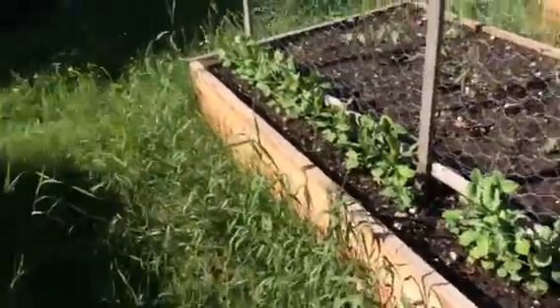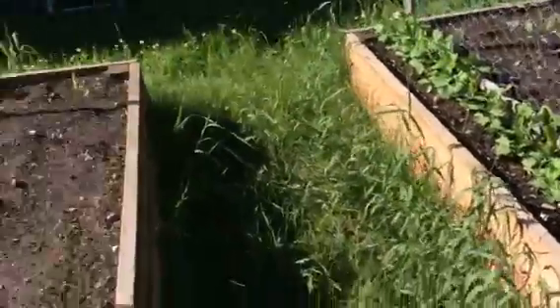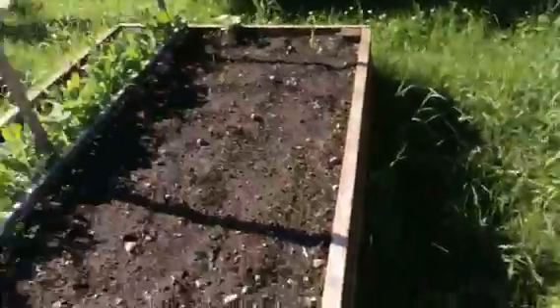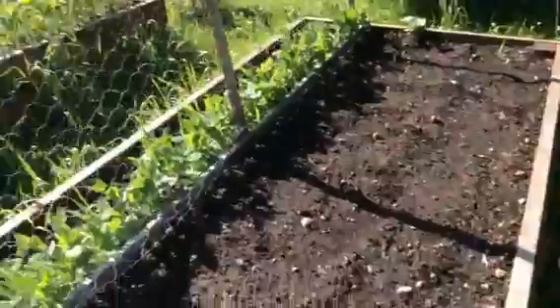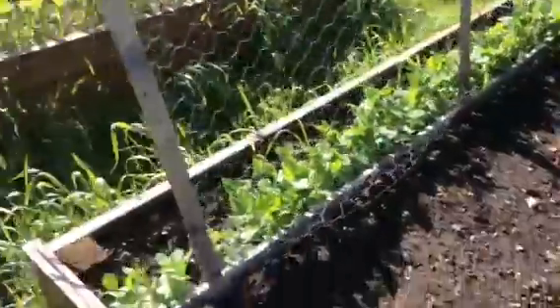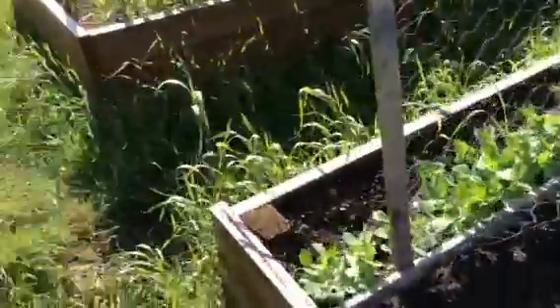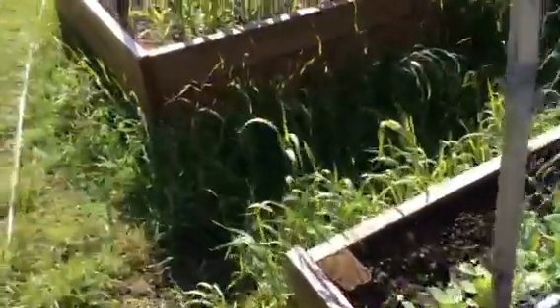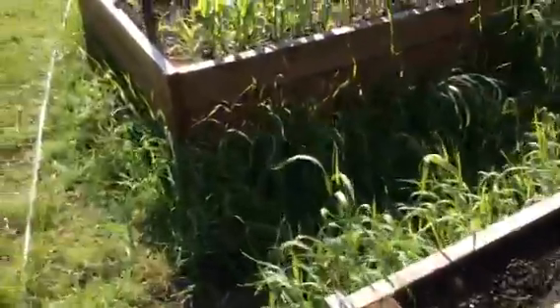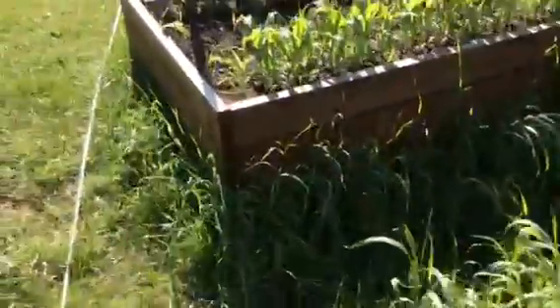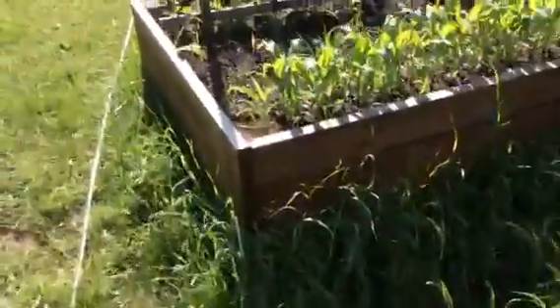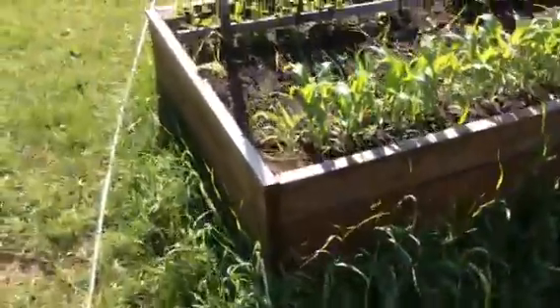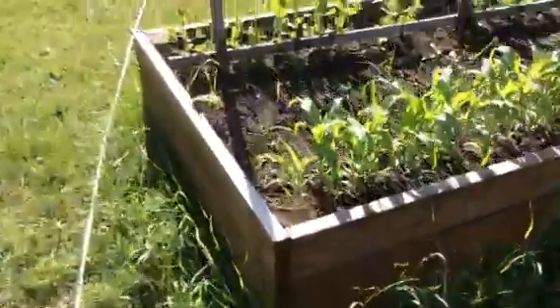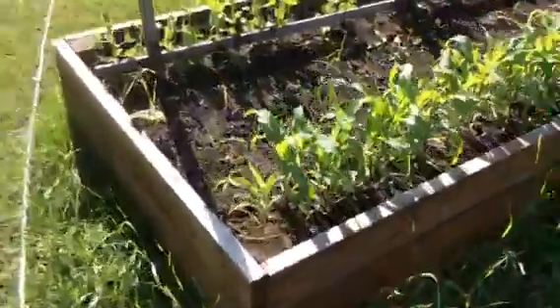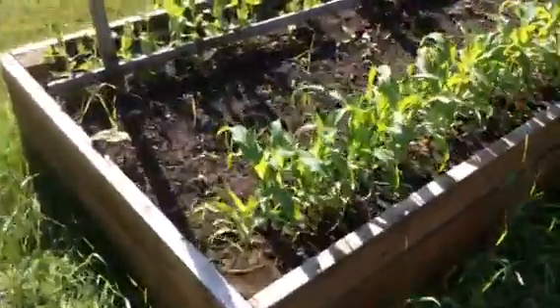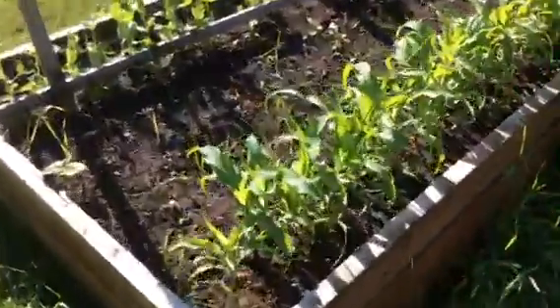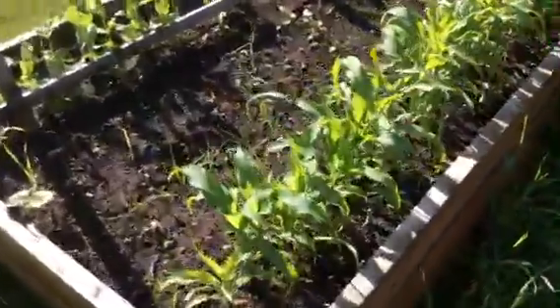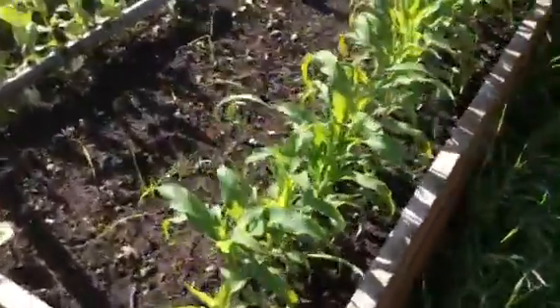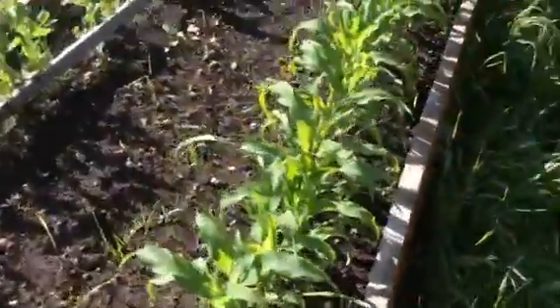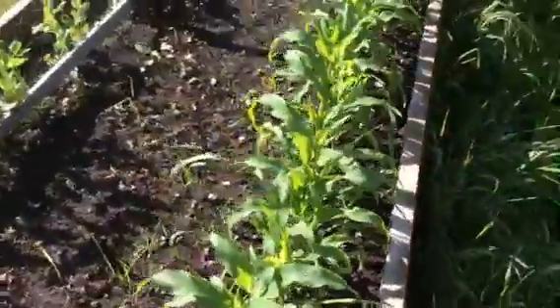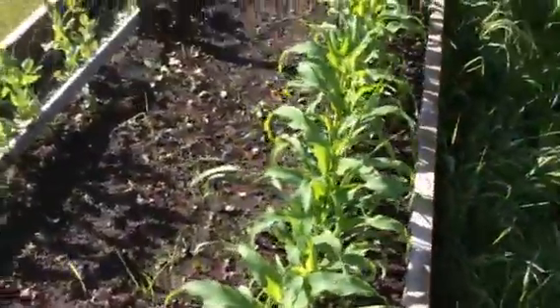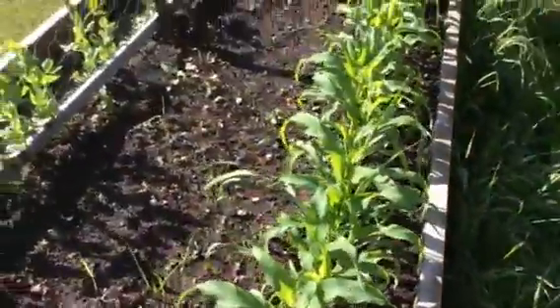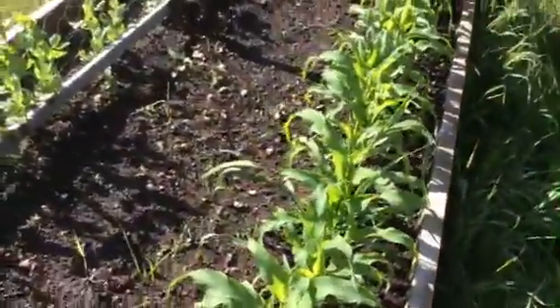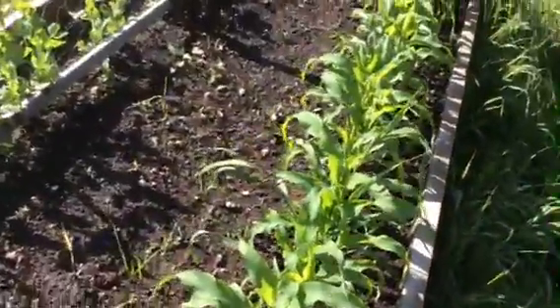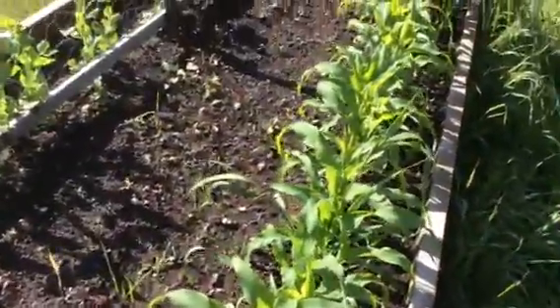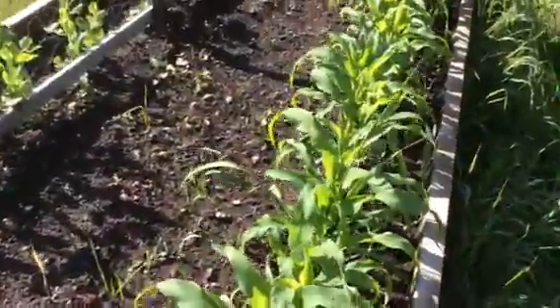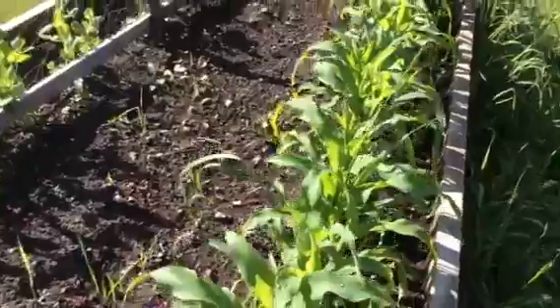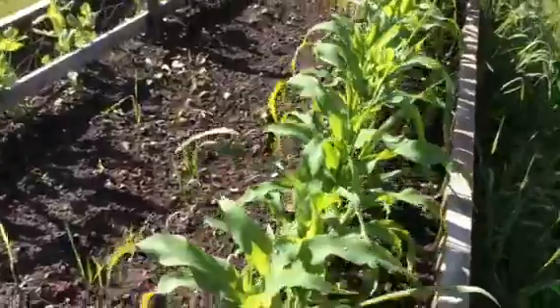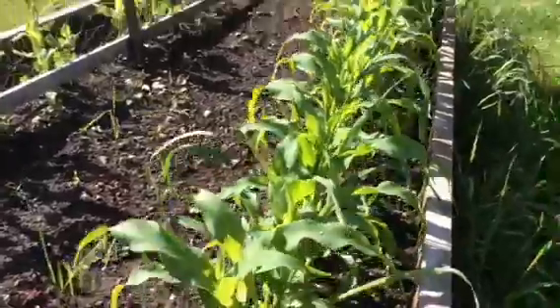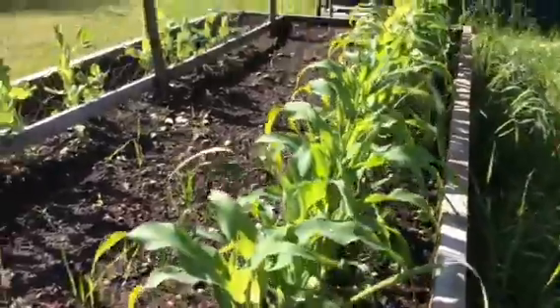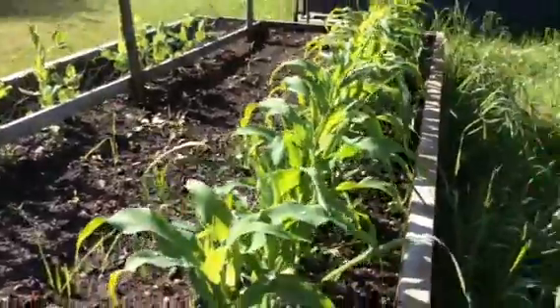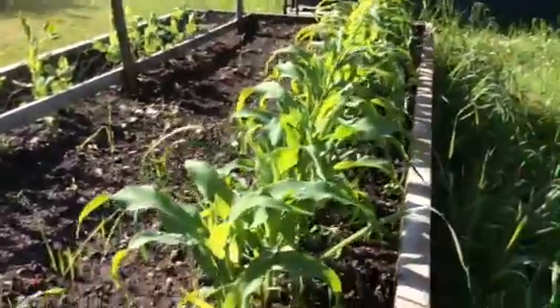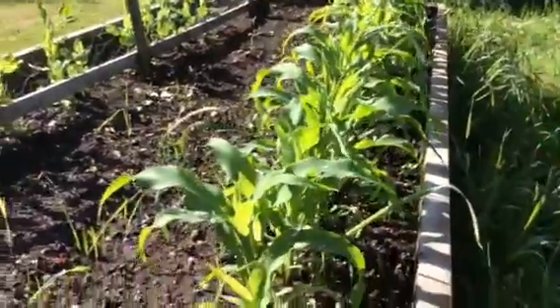Our other big winner in the garden right now is our corn. Here's our corn right here. It's coming up quite nicely.